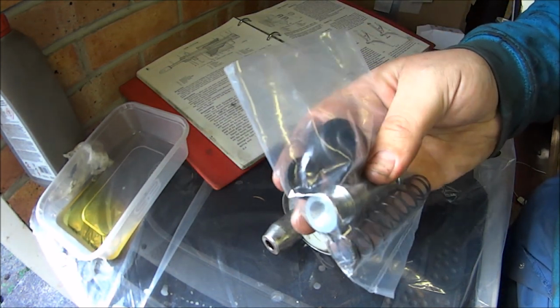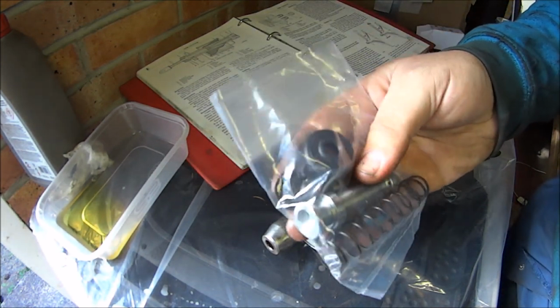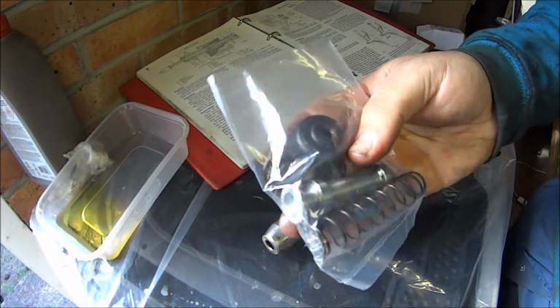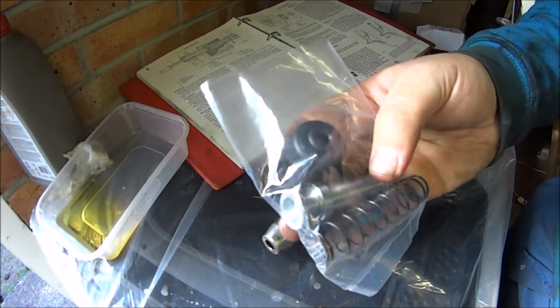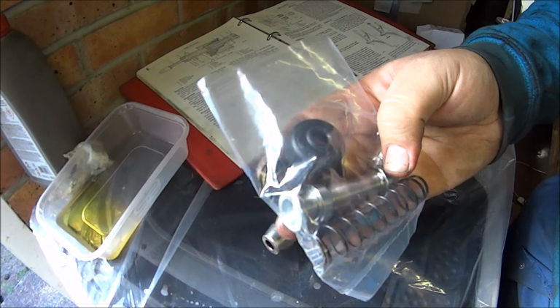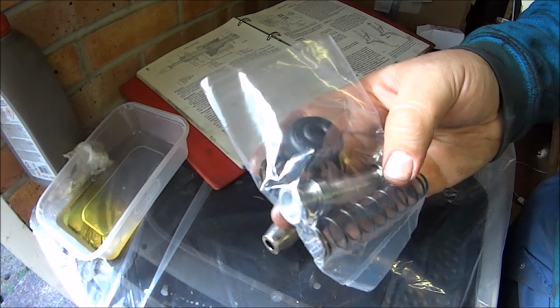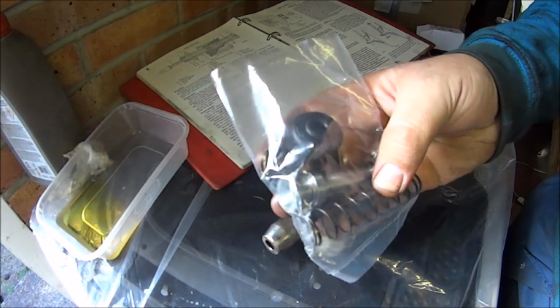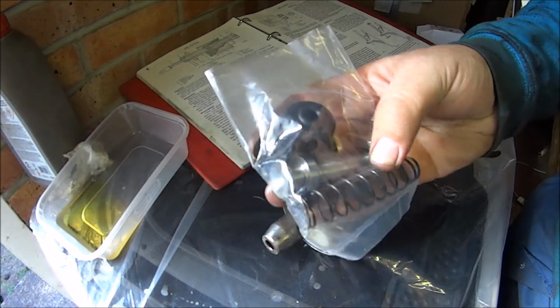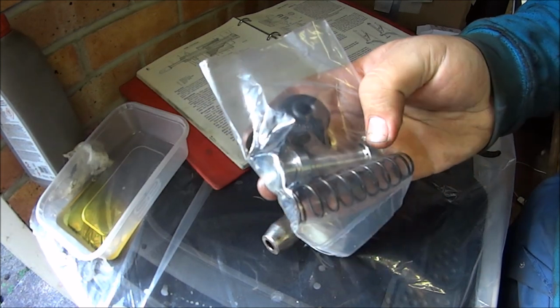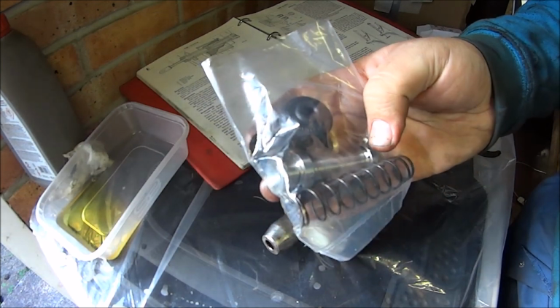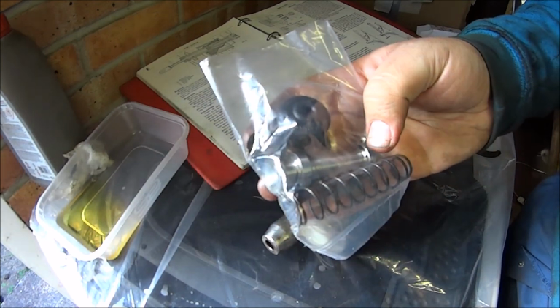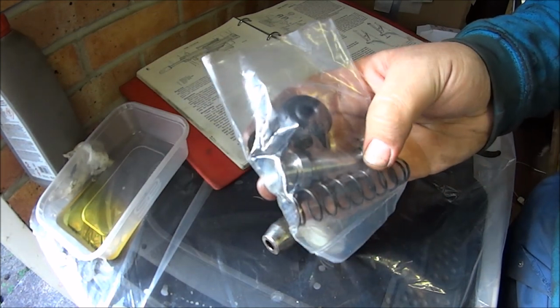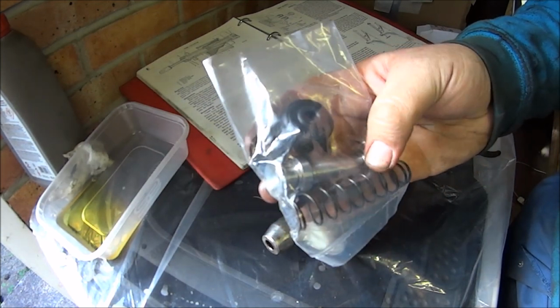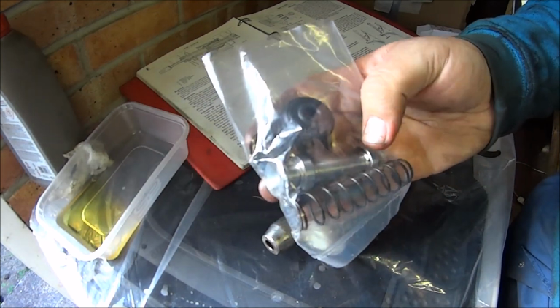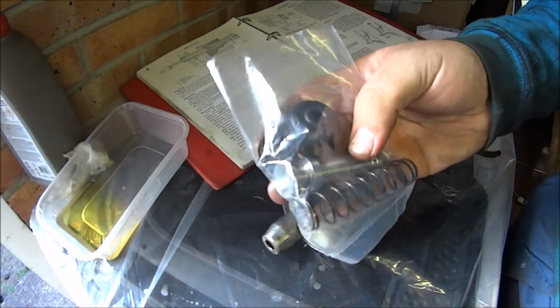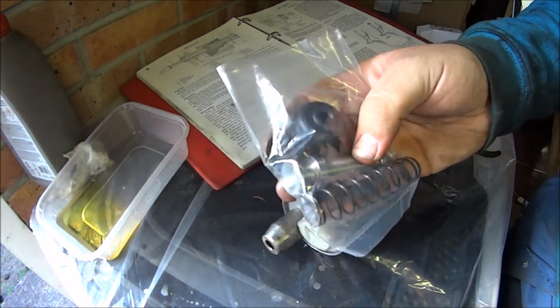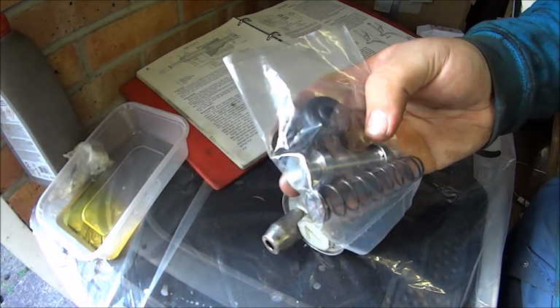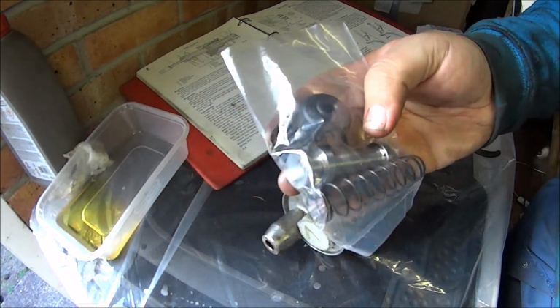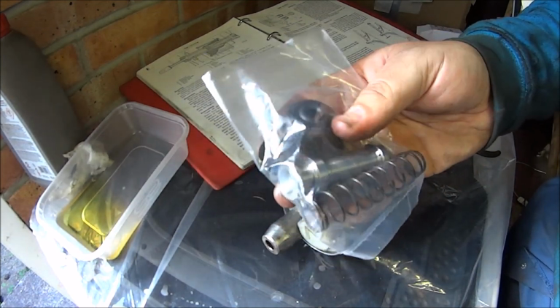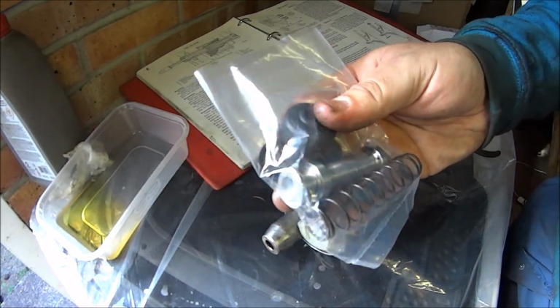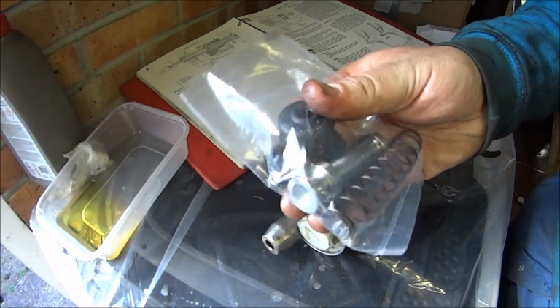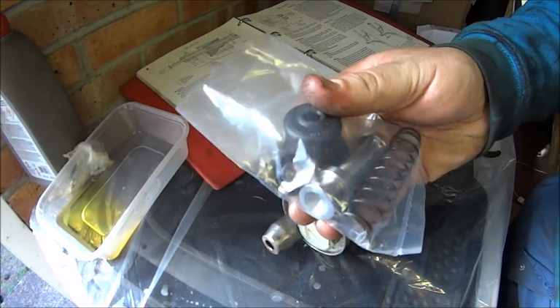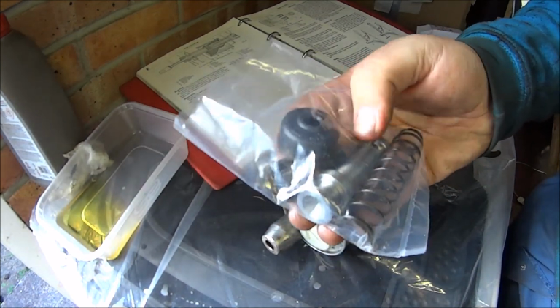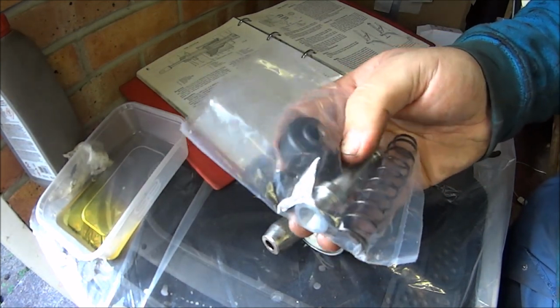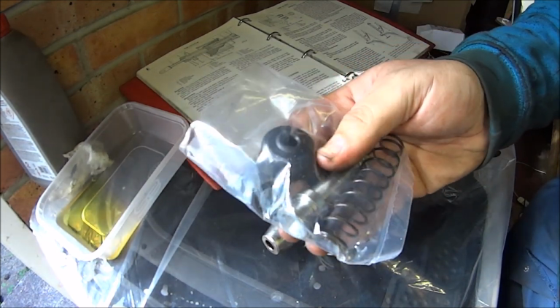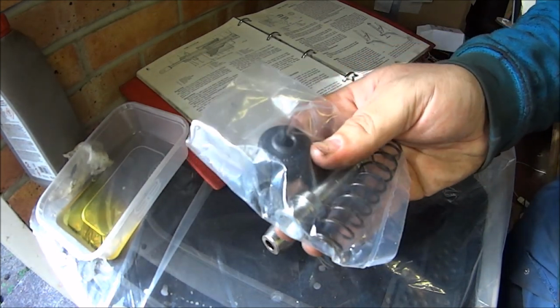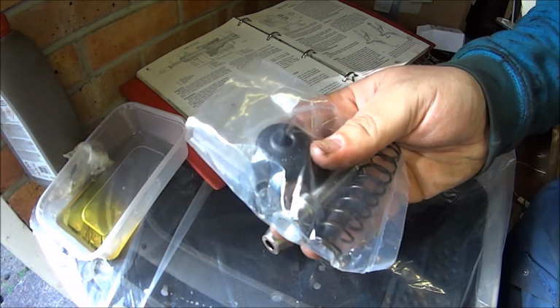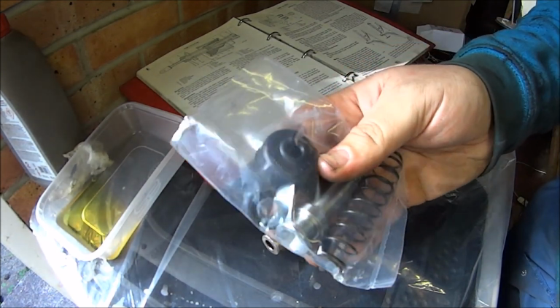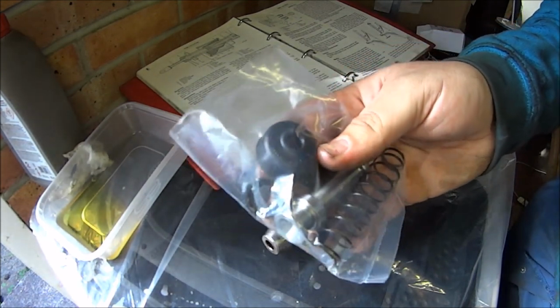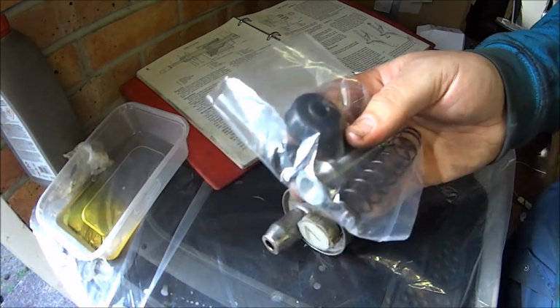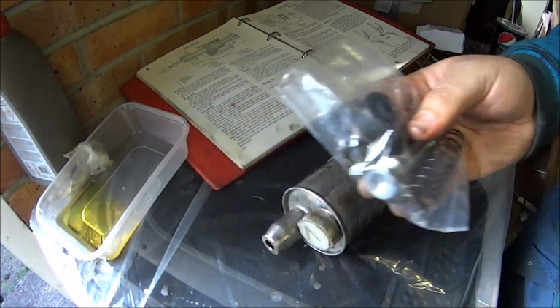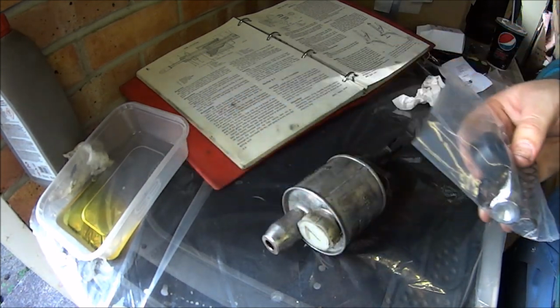This kit comes with all your springs, a new plunger, and all the seals that you're going to need.